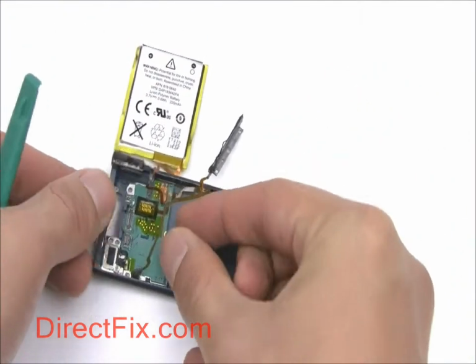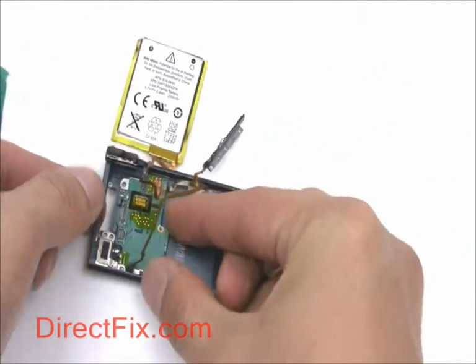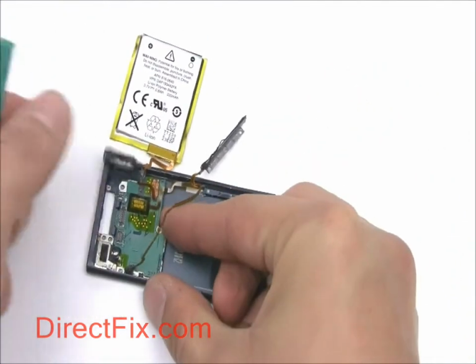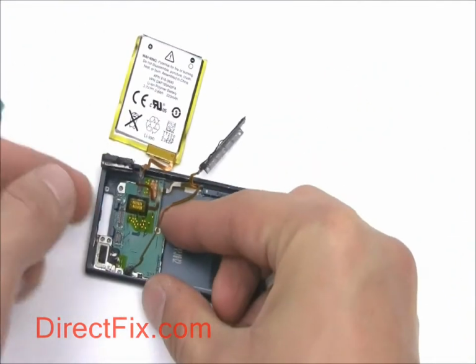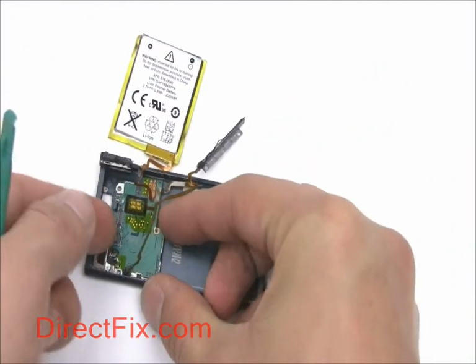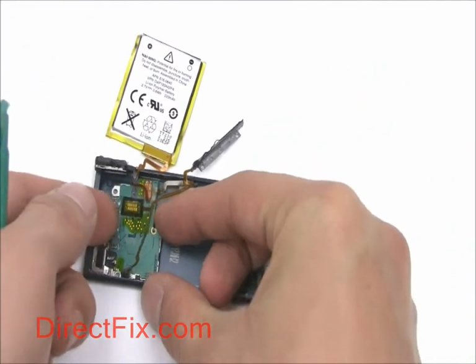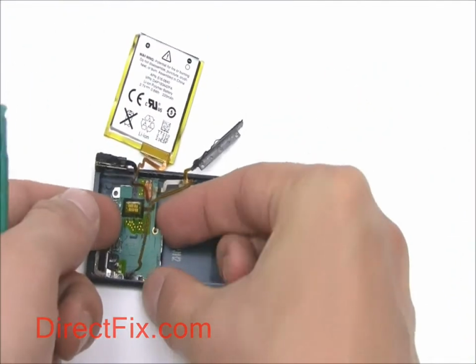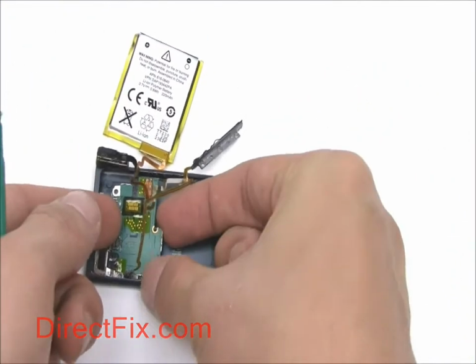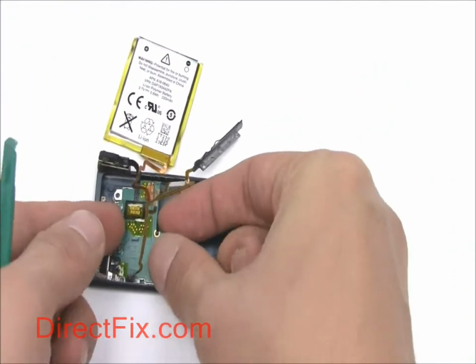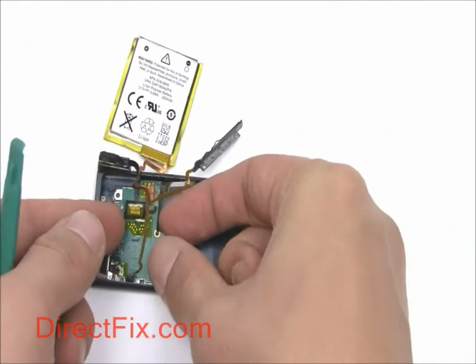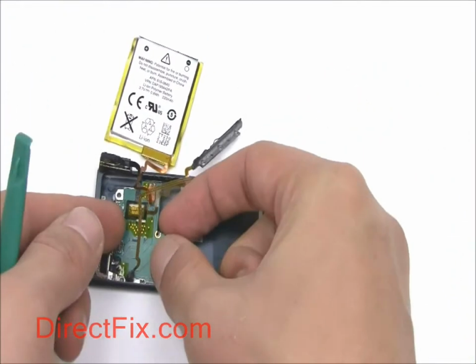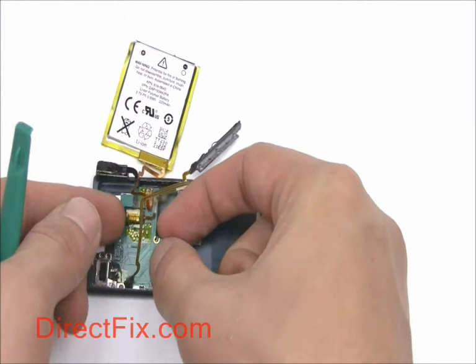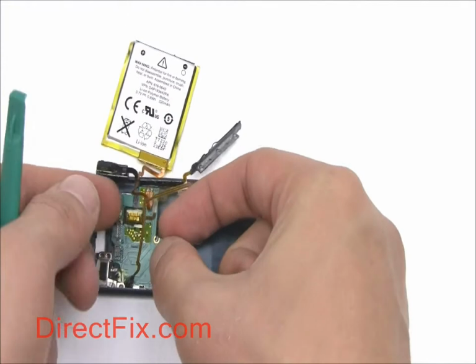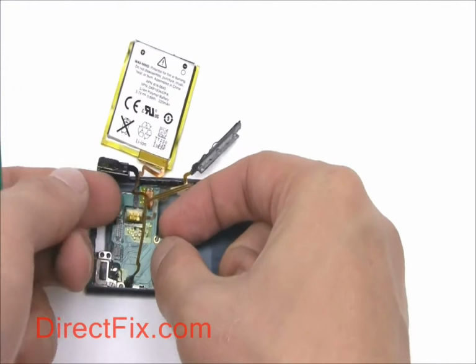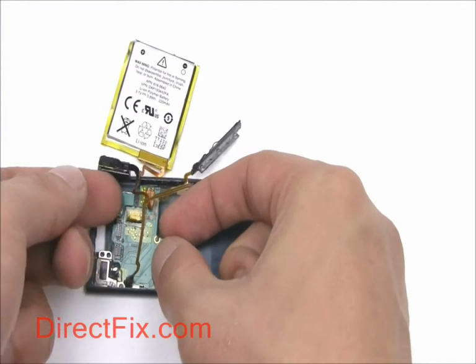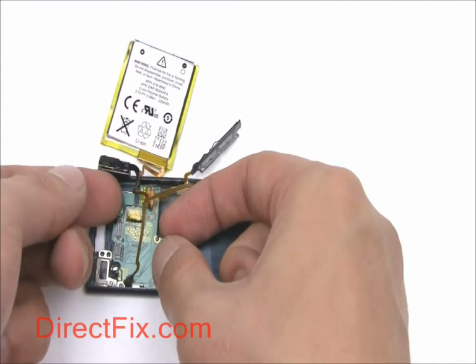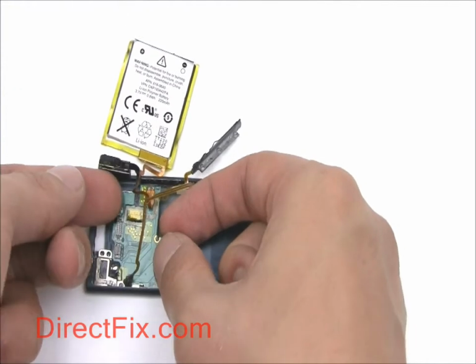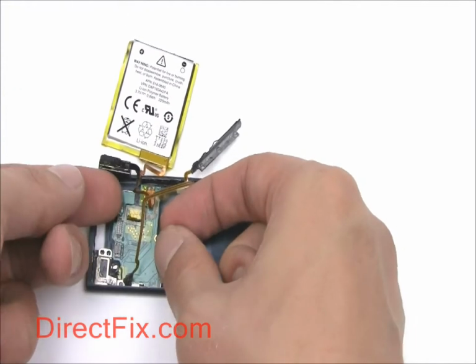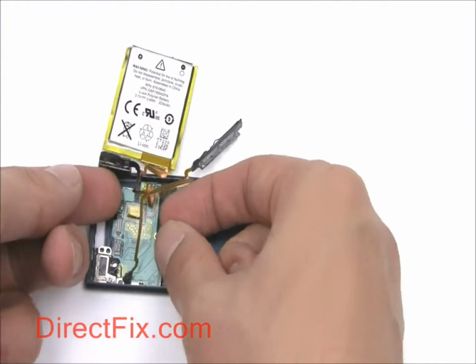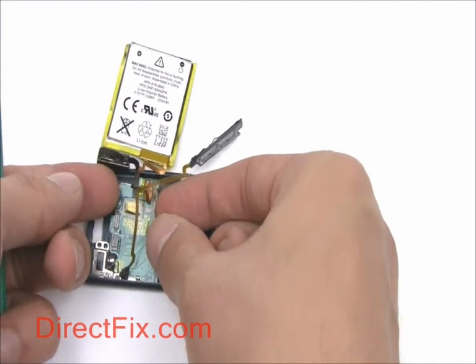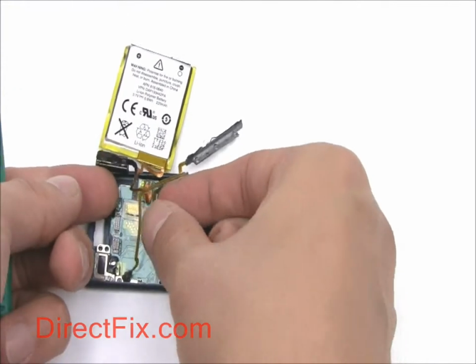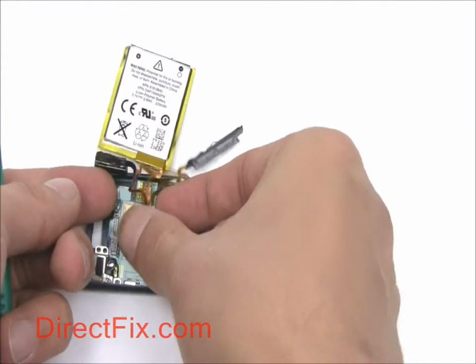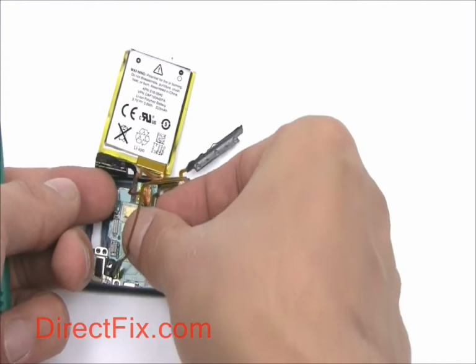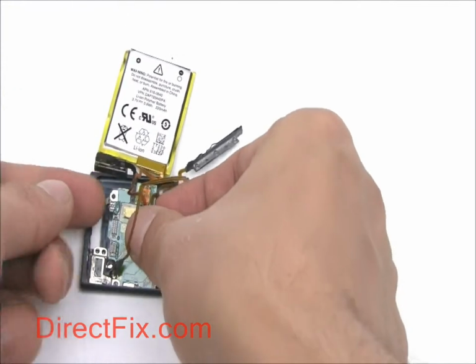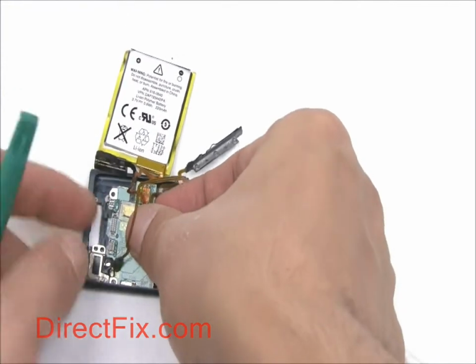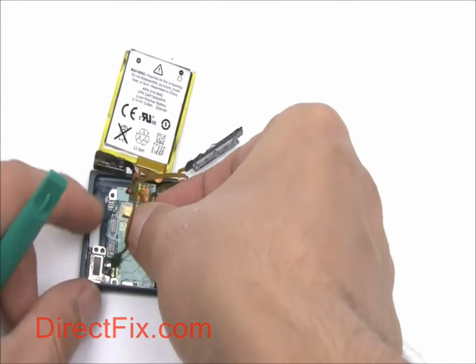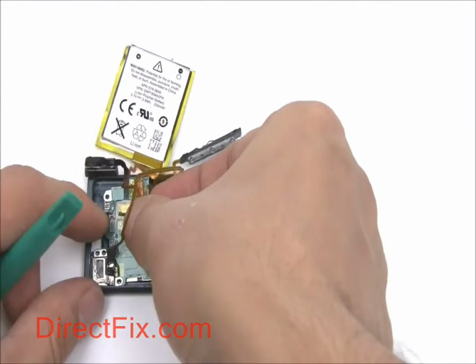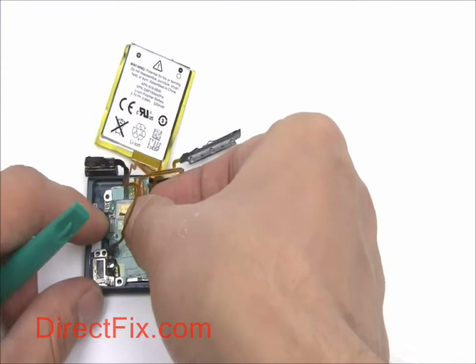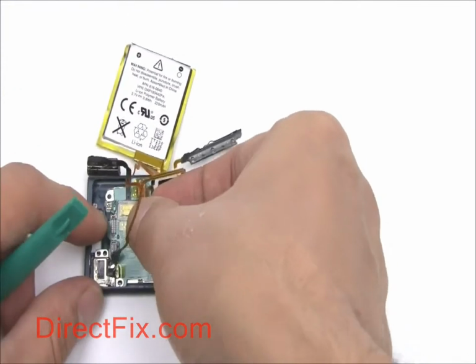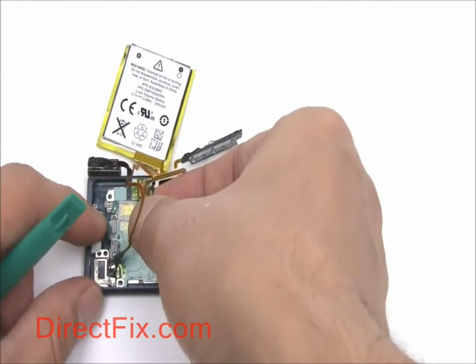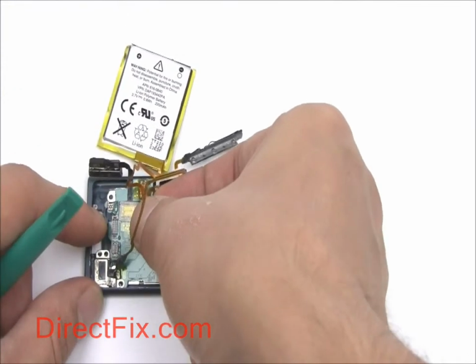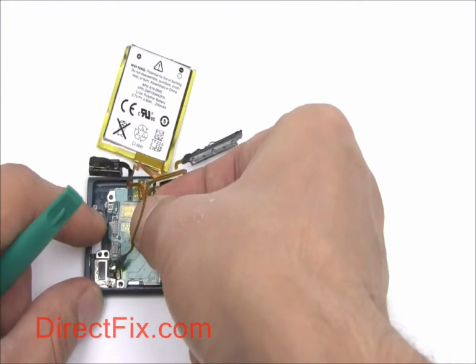You can then remove the motherboard with attached volume control, power button ribbon, and headphone jack.